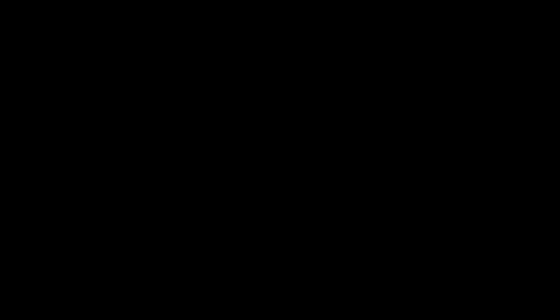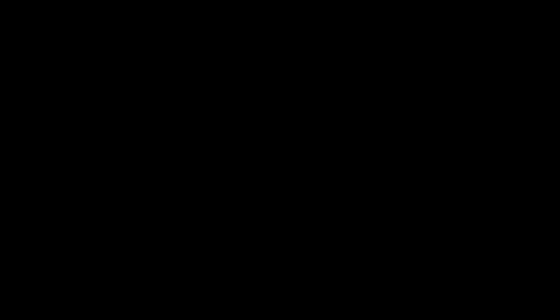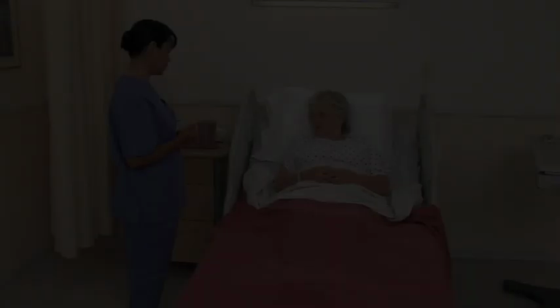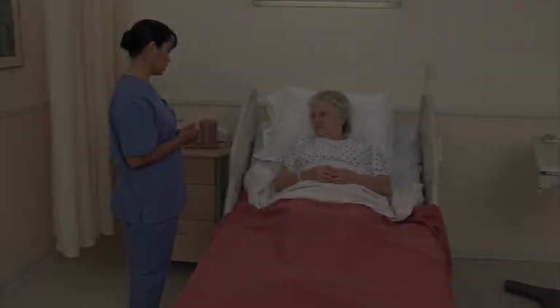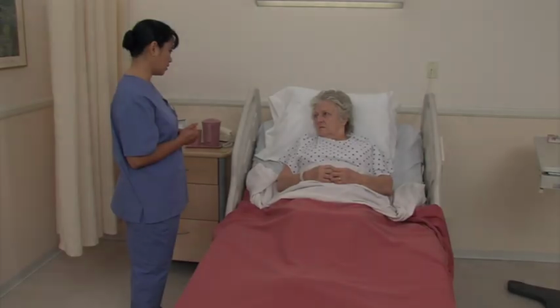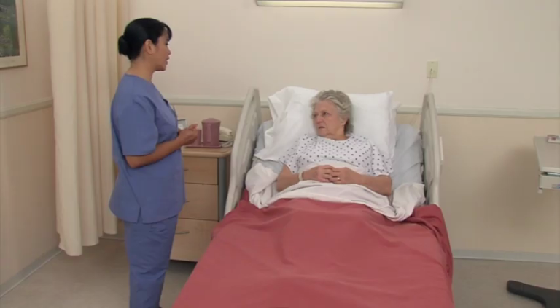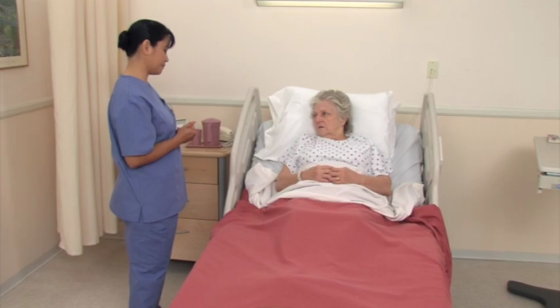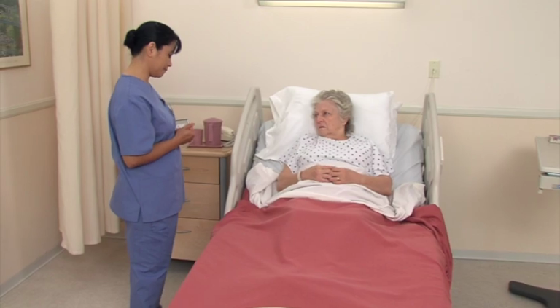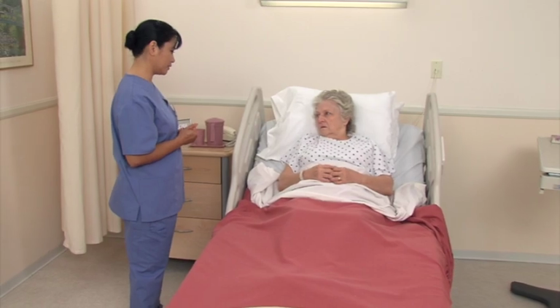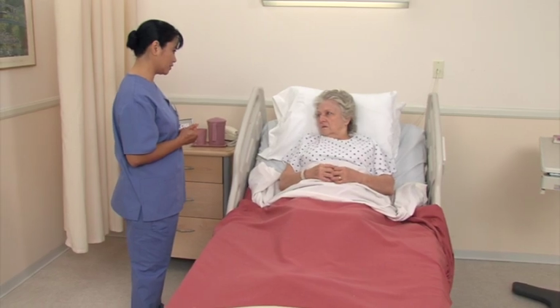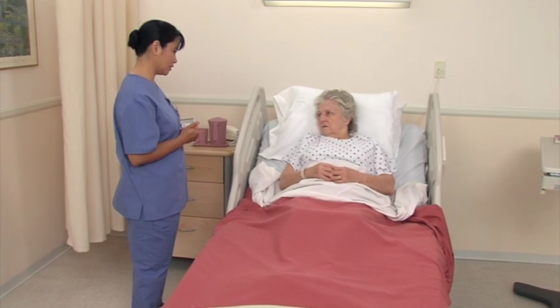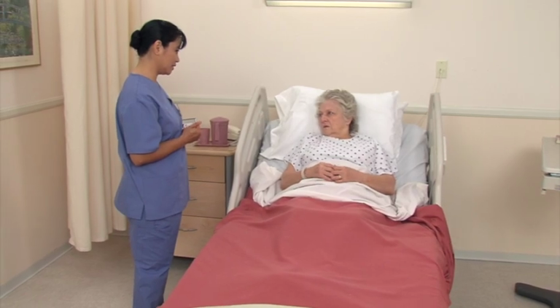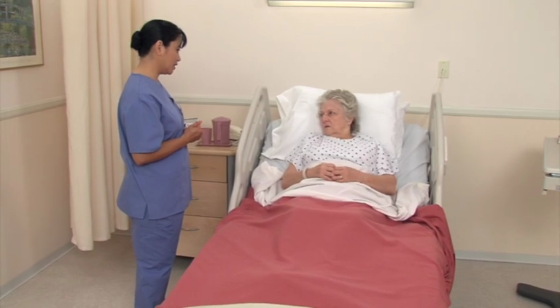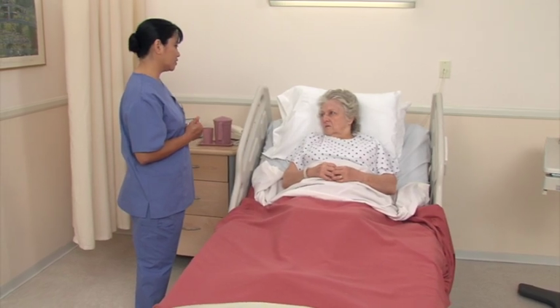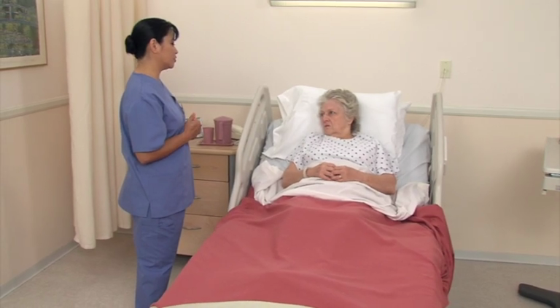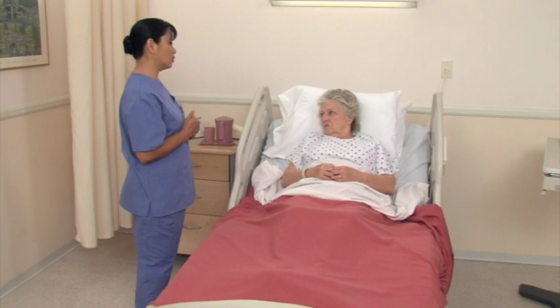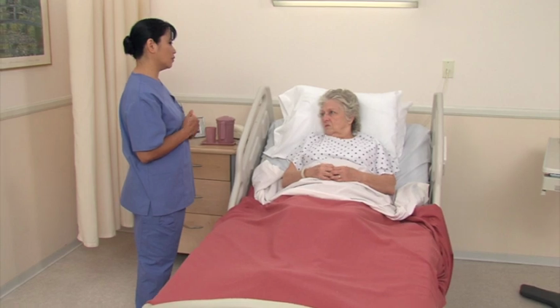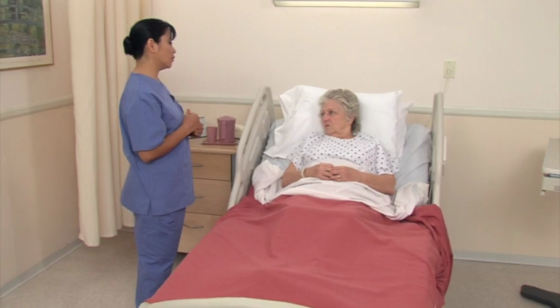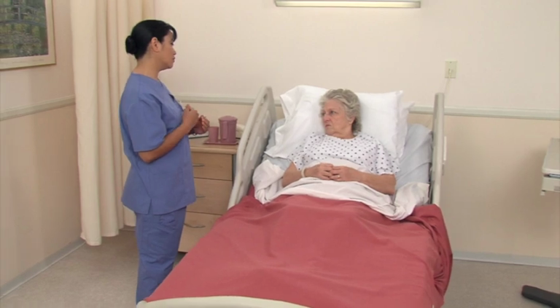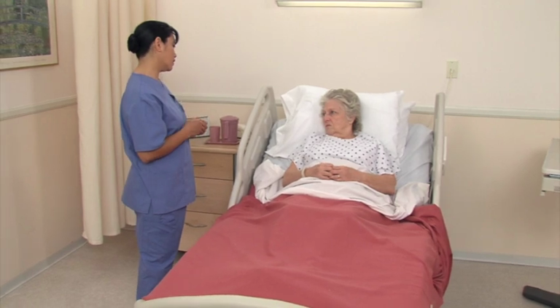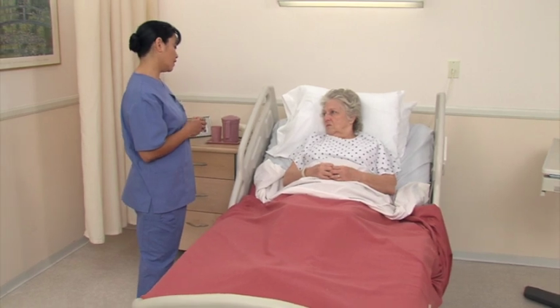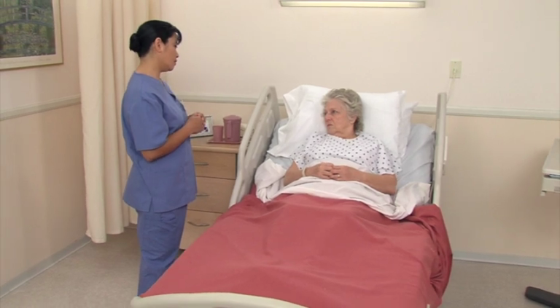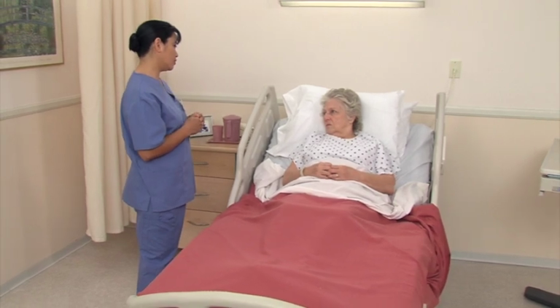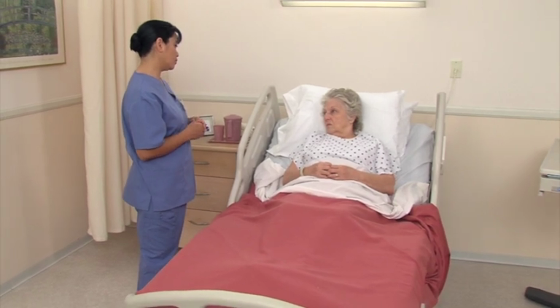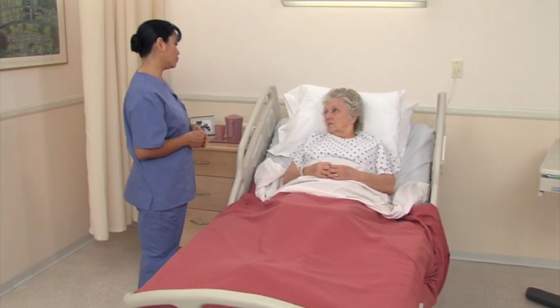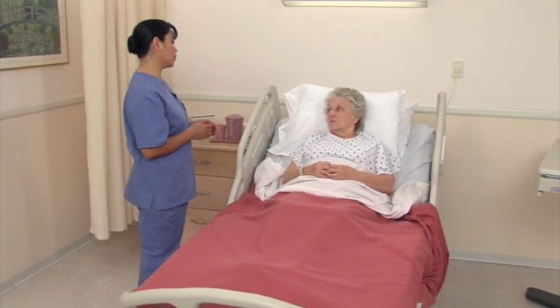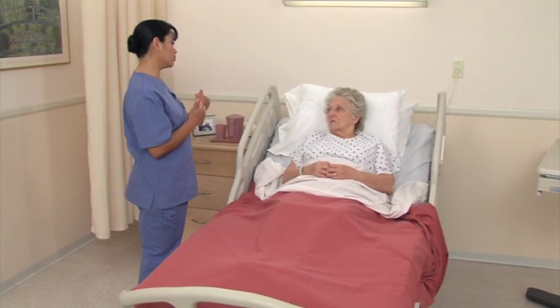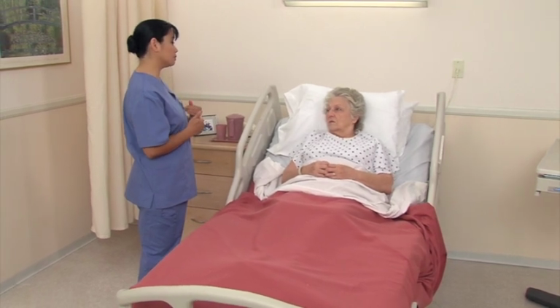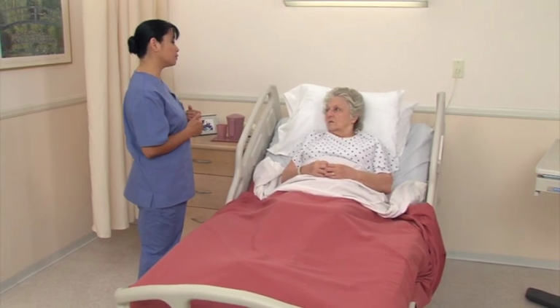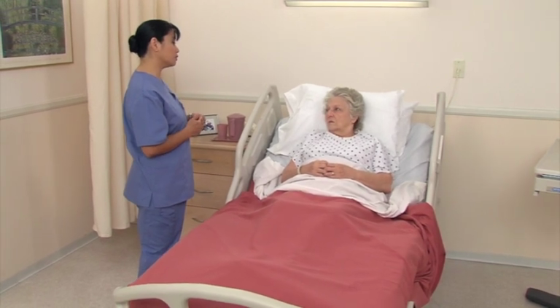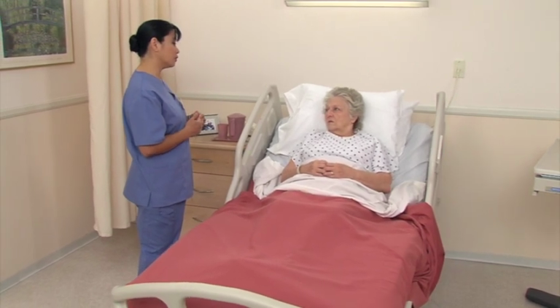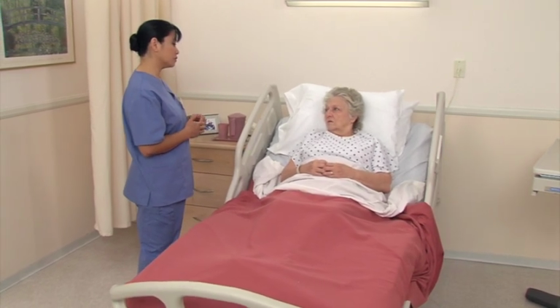When patients experience urinary incontinence or cannot urinate in a normal manner, a urinary catheter is required.